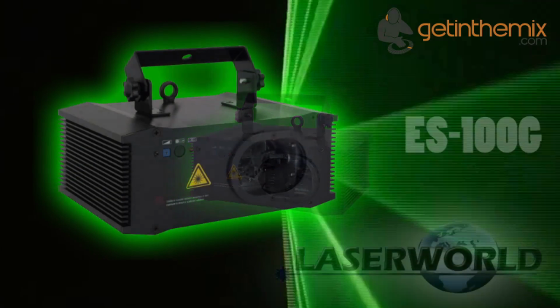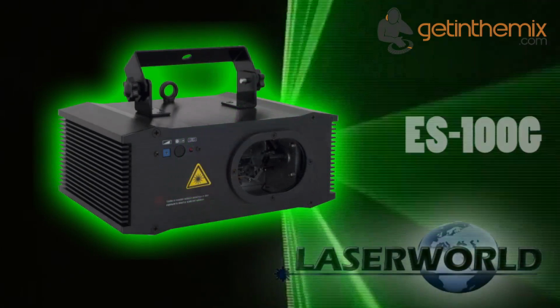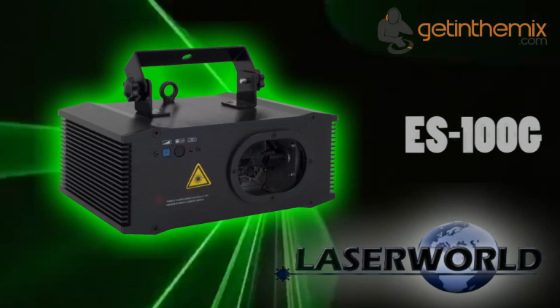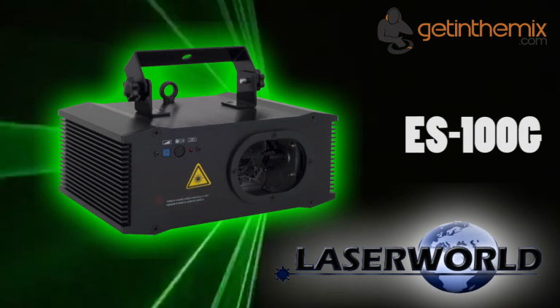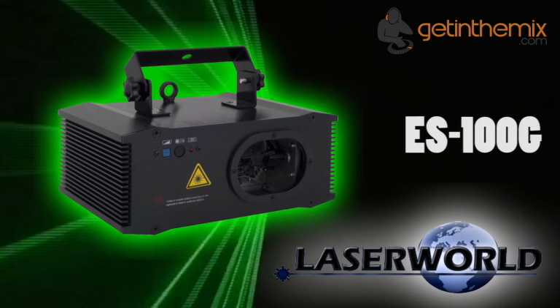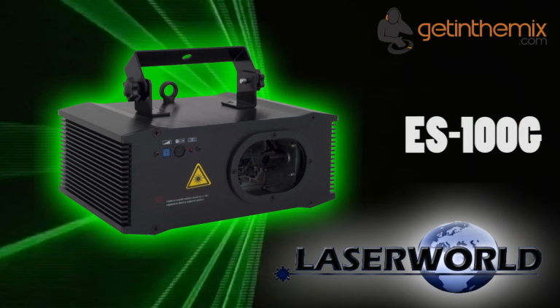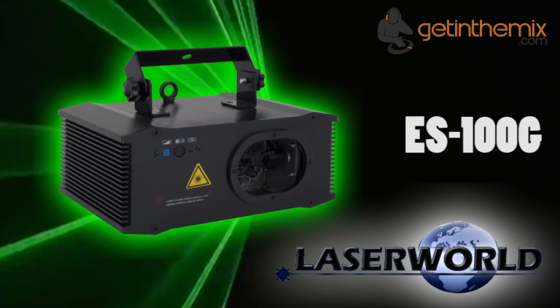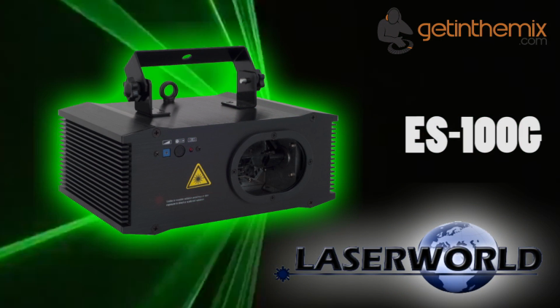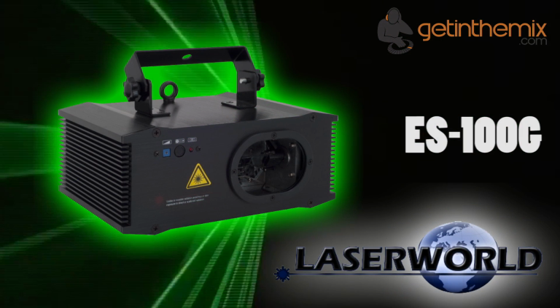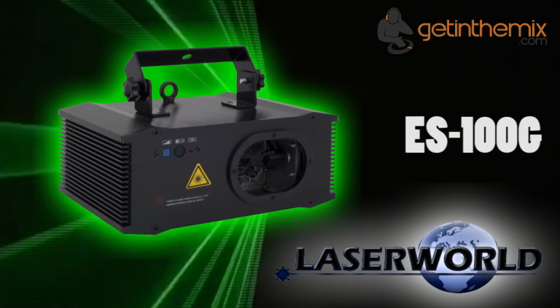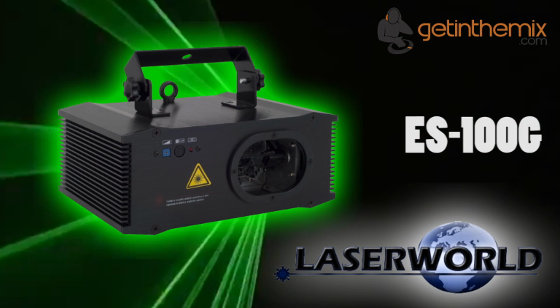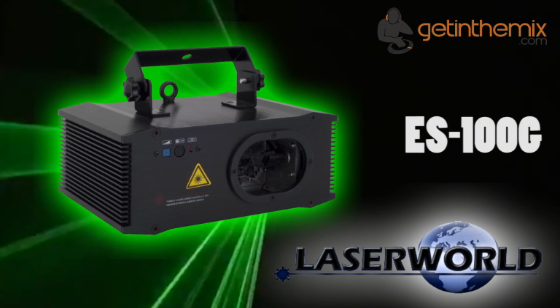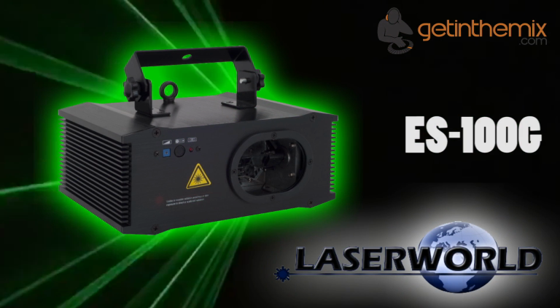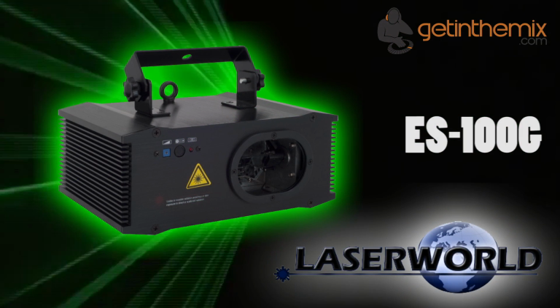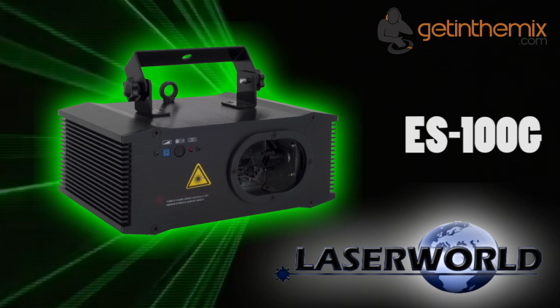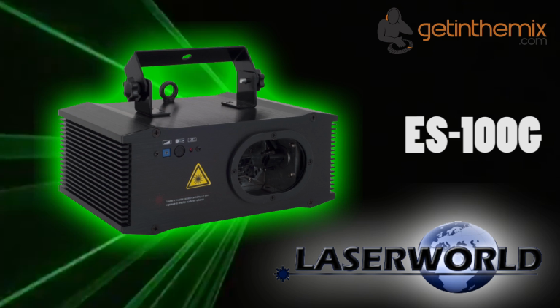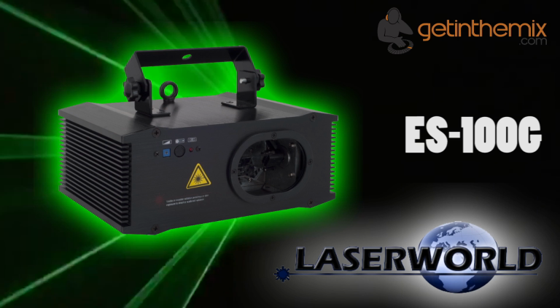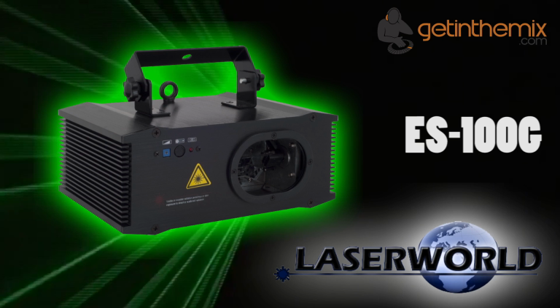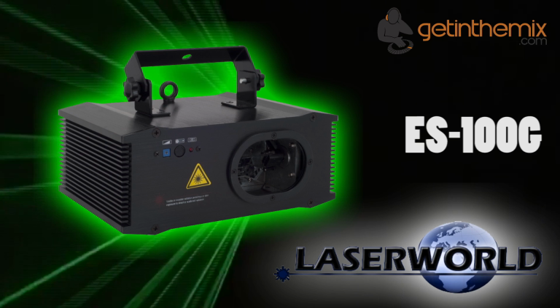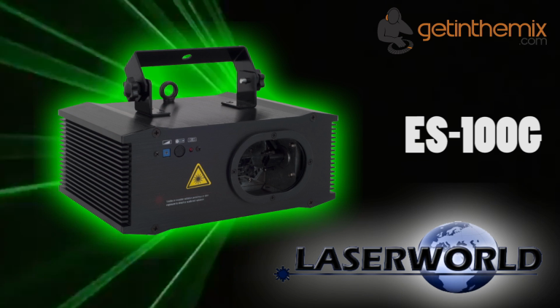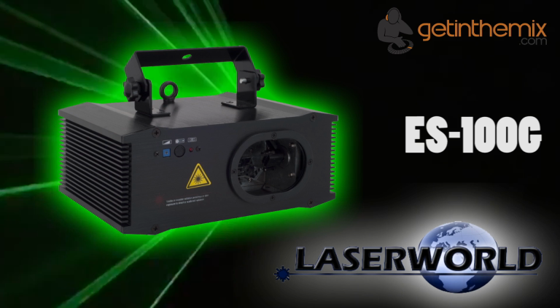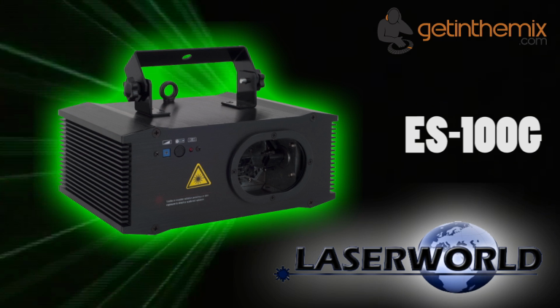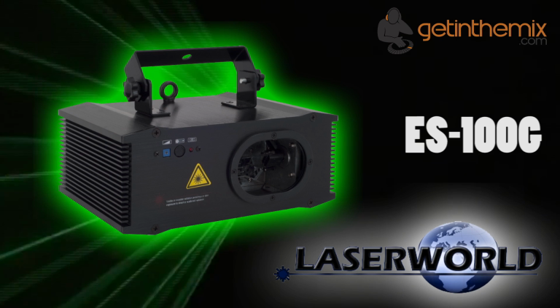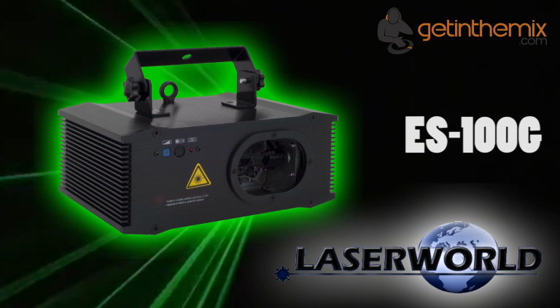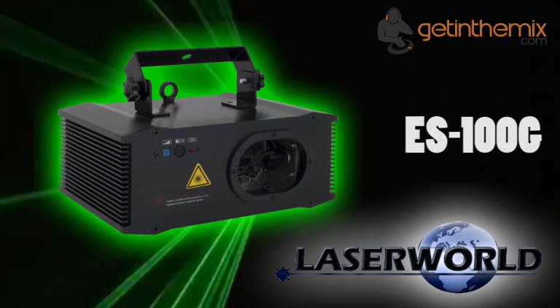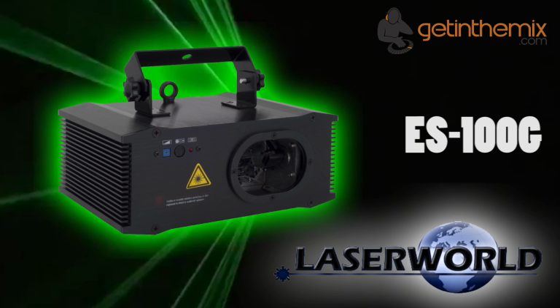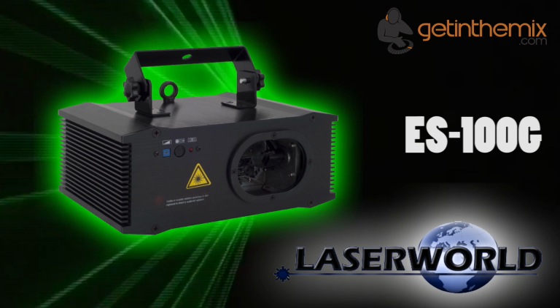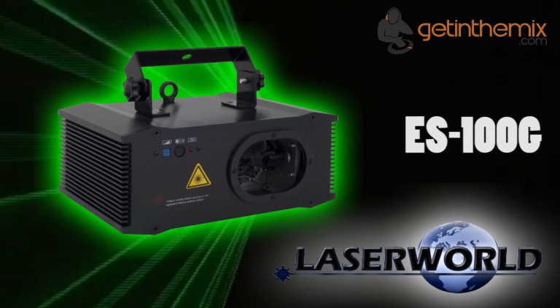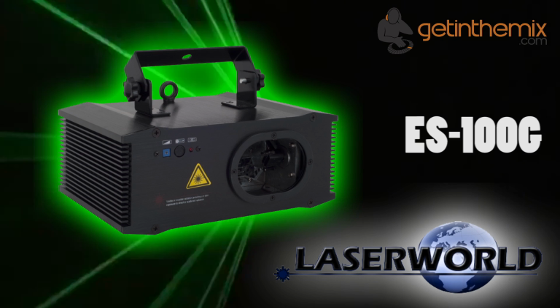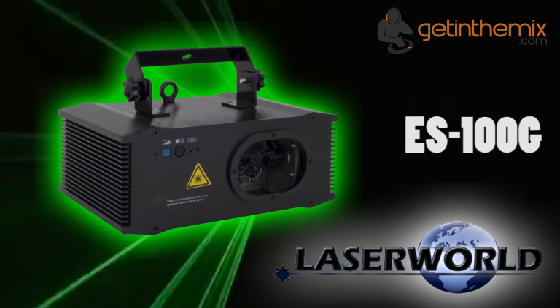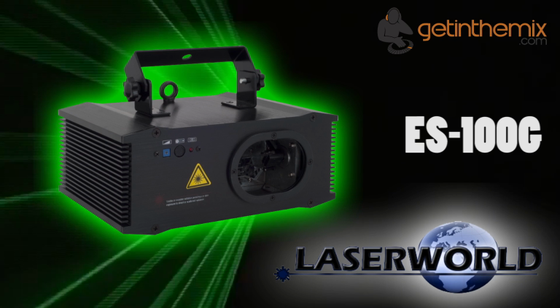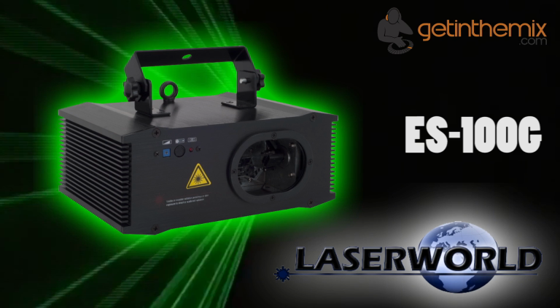For more information and current price, please click the link below, and don't forget that the LaserWeld ES100G is available from gettingthemix.com now.